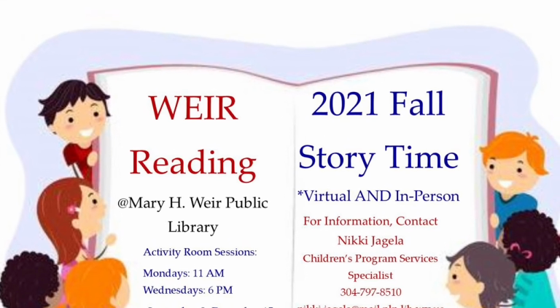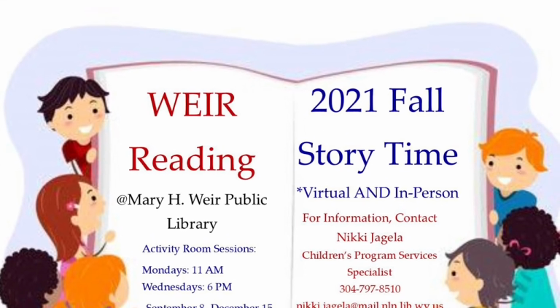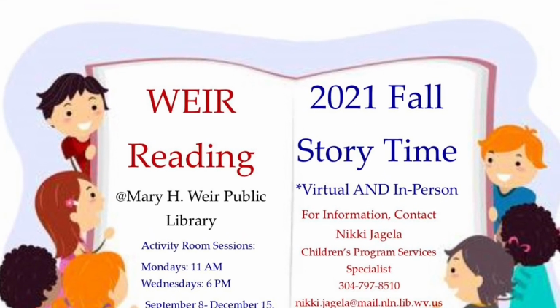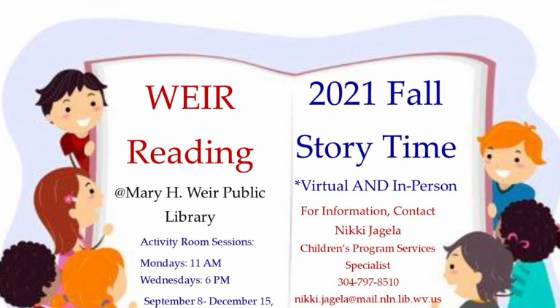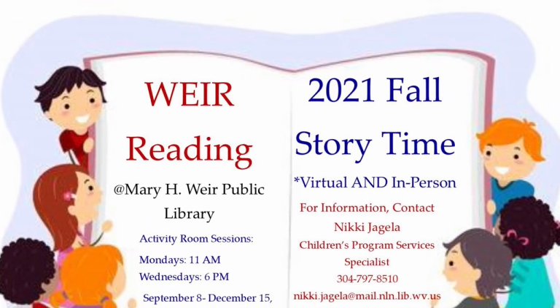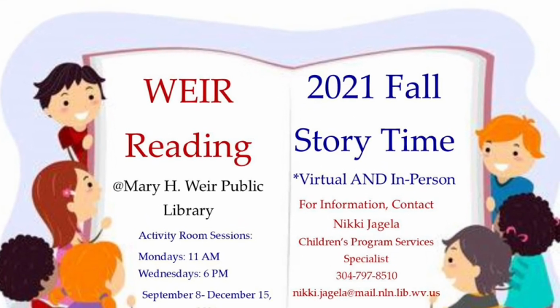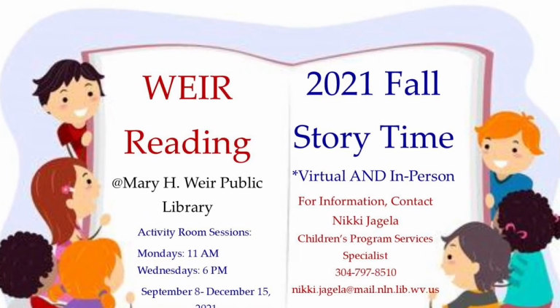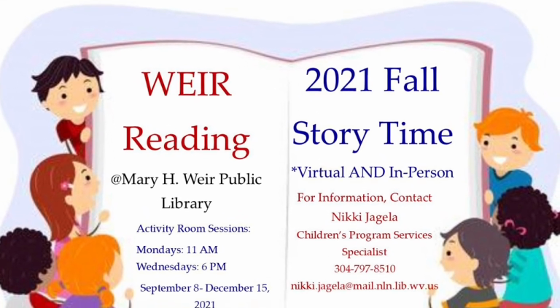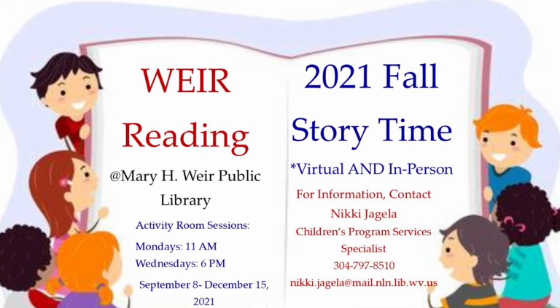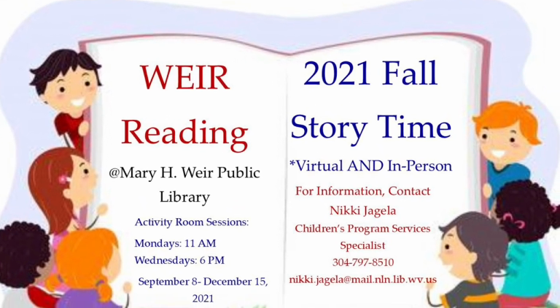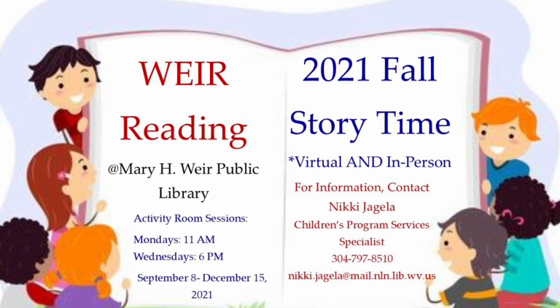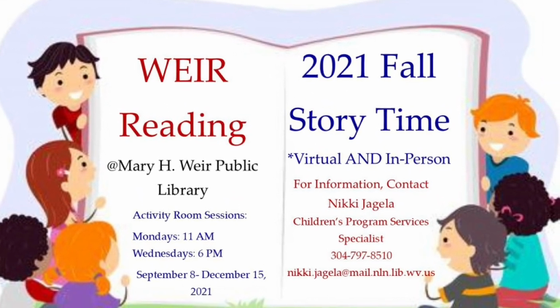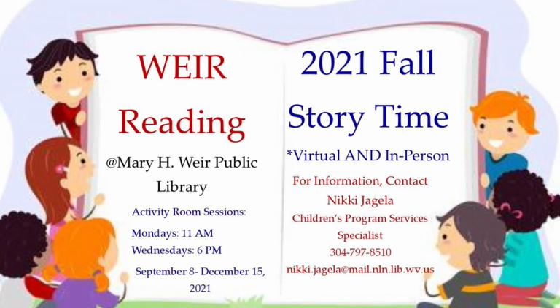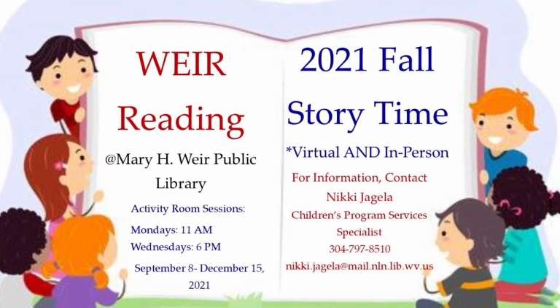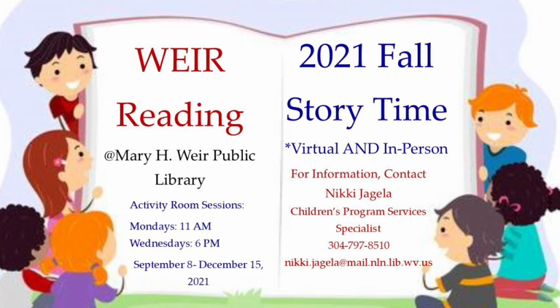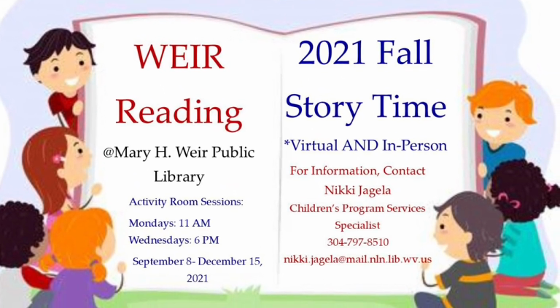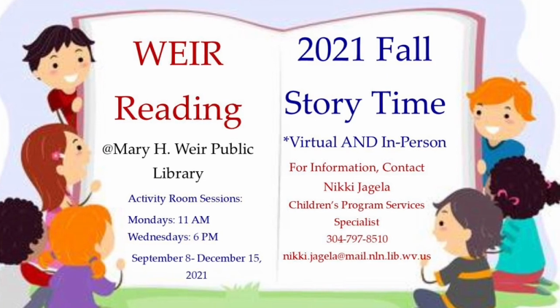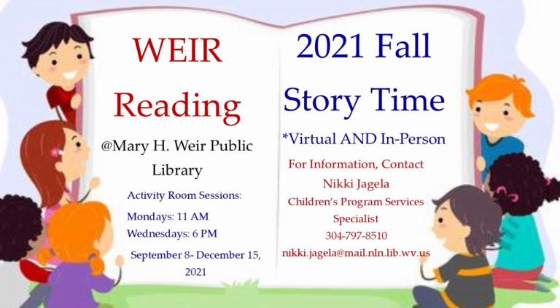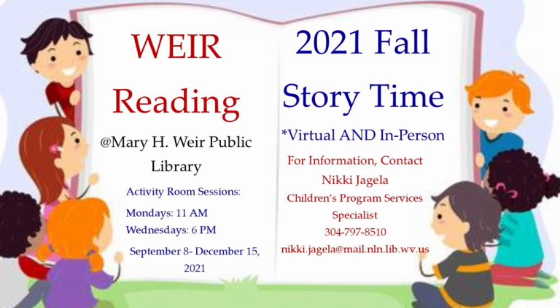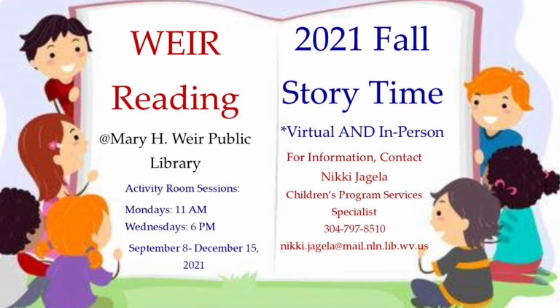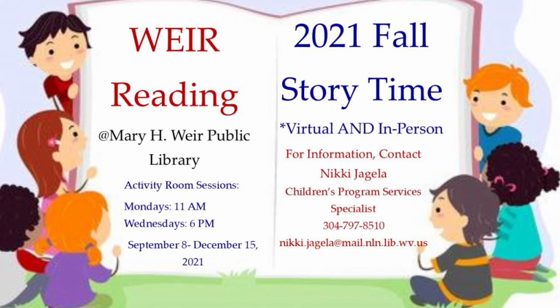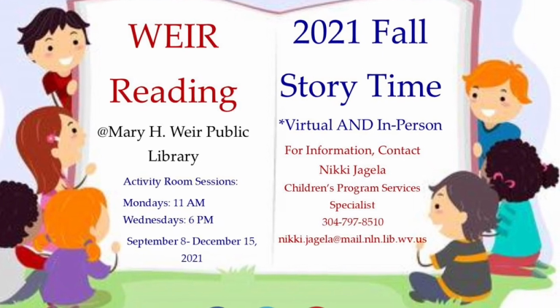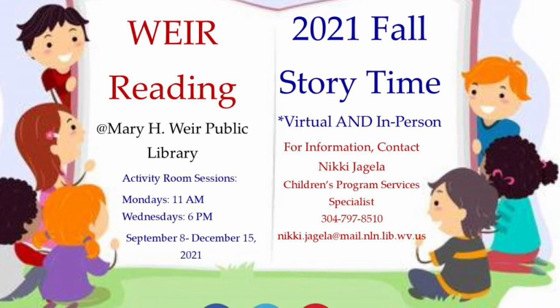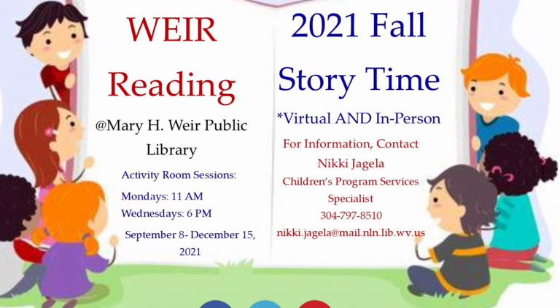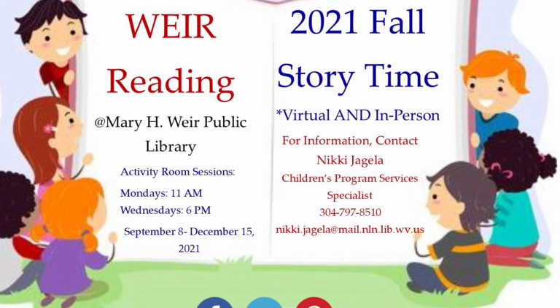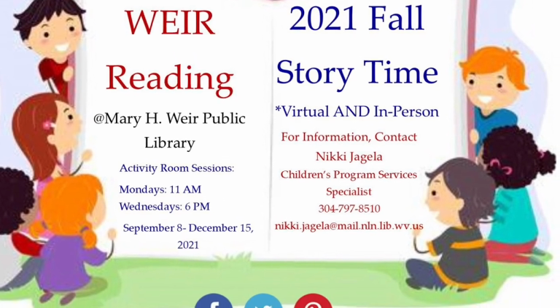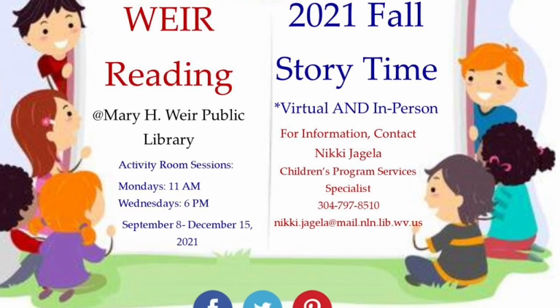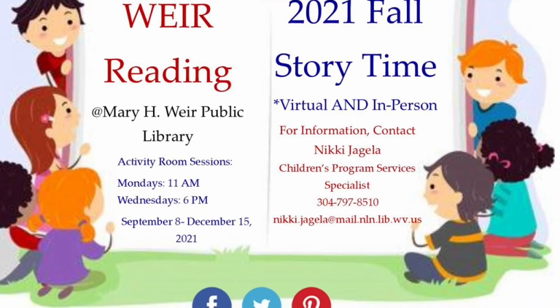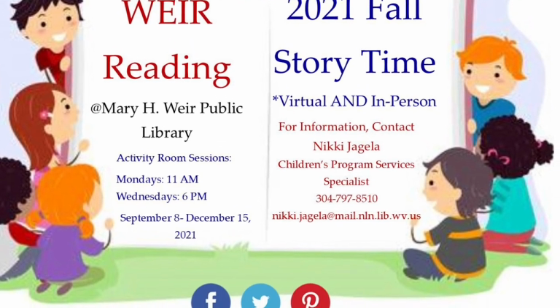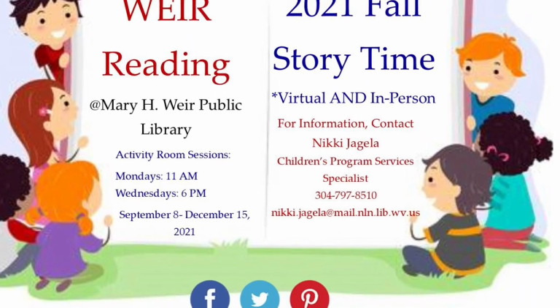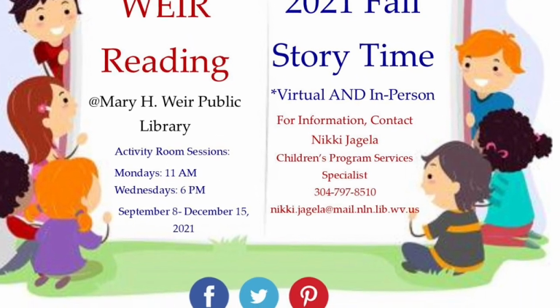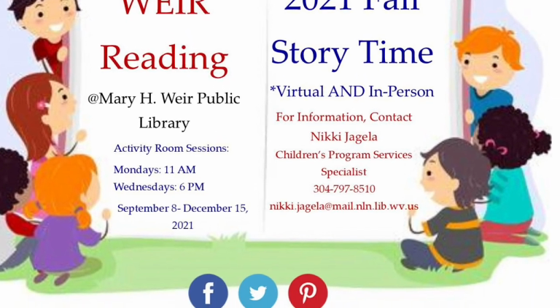Welcome to We're Reading Virtual Storytime for the week of October 31st, 2021, Part 2. This week's theme is pumpkins.